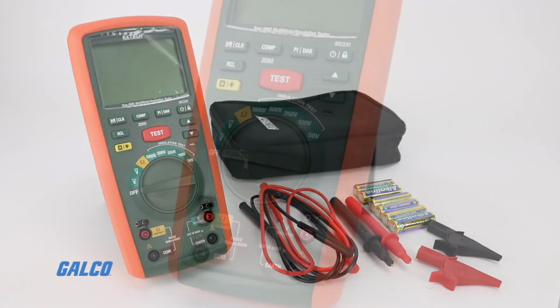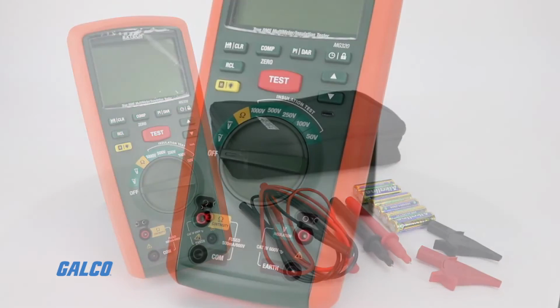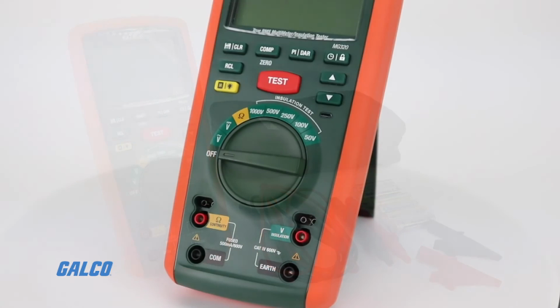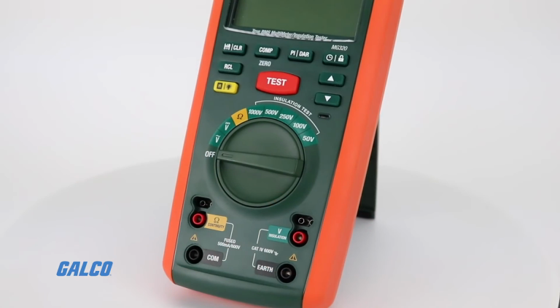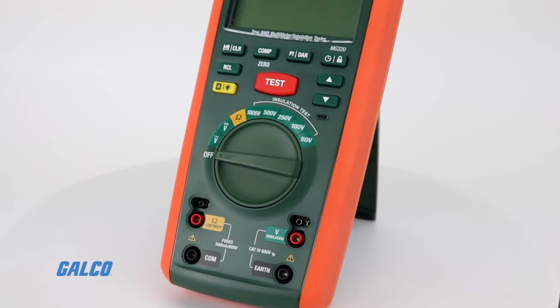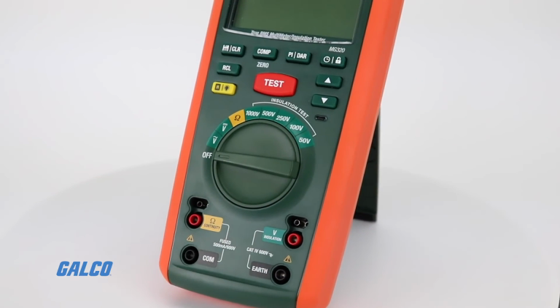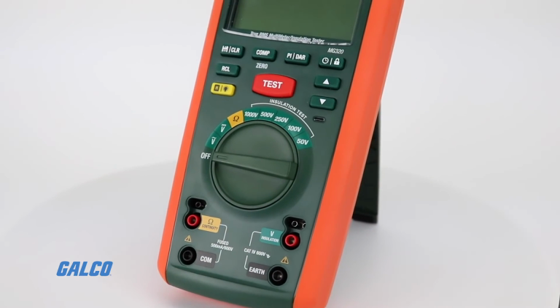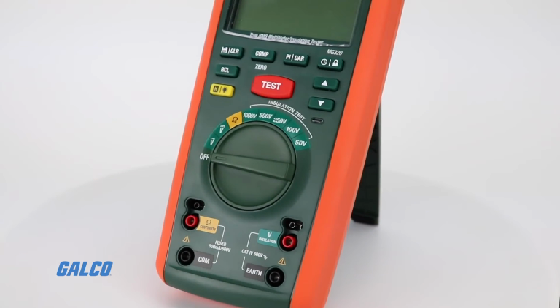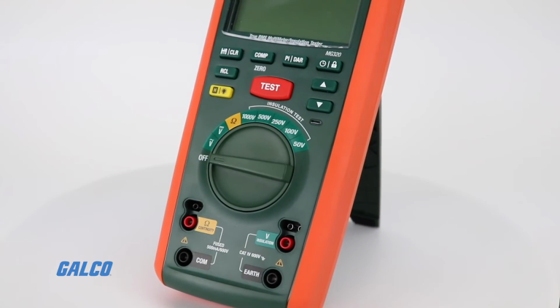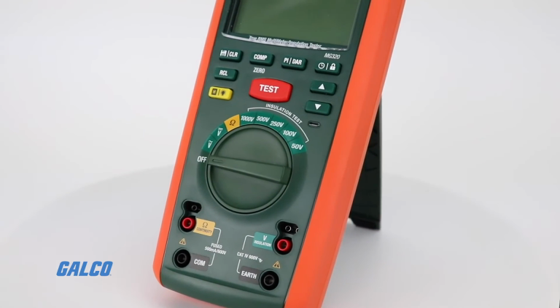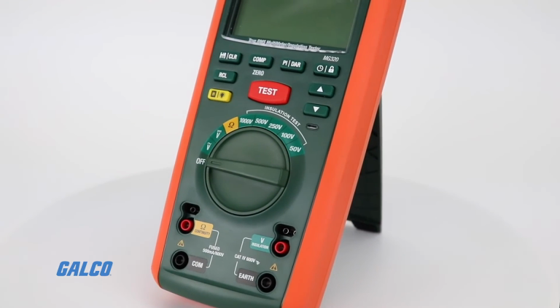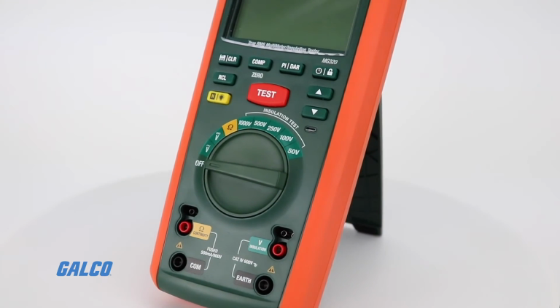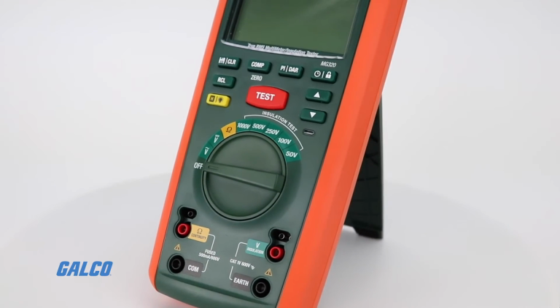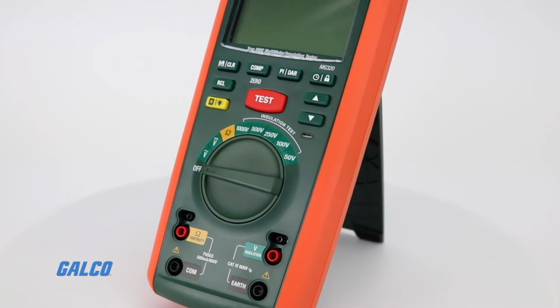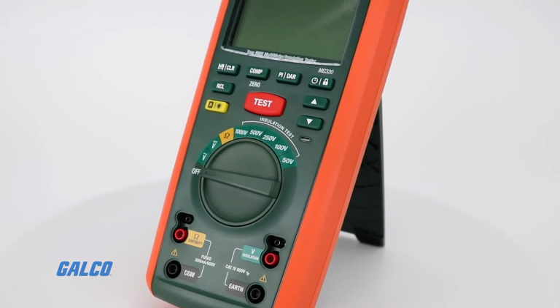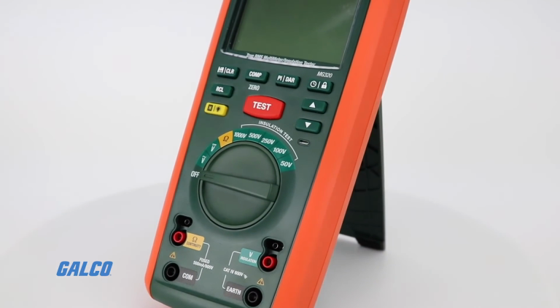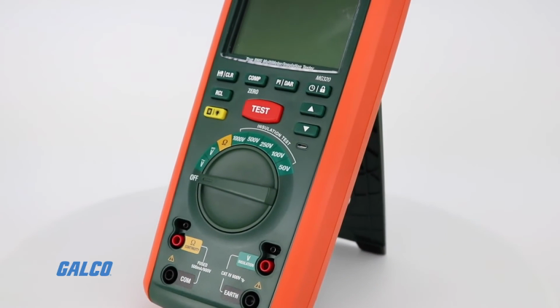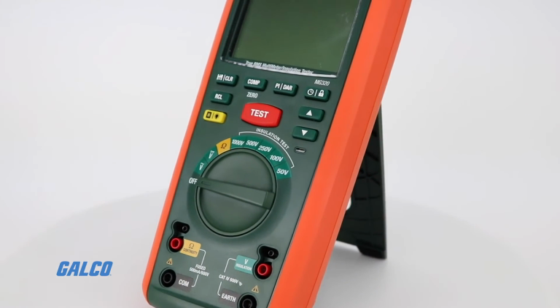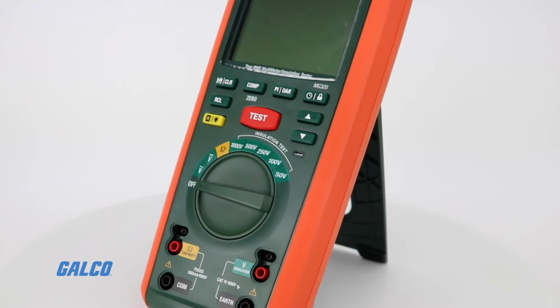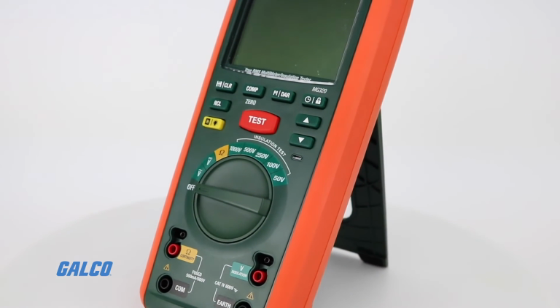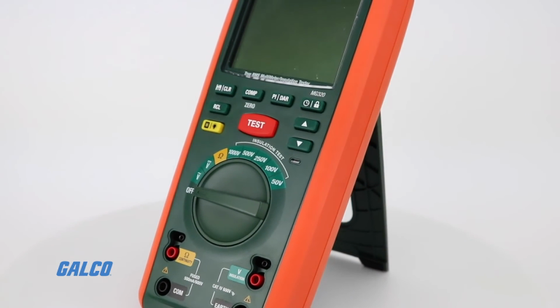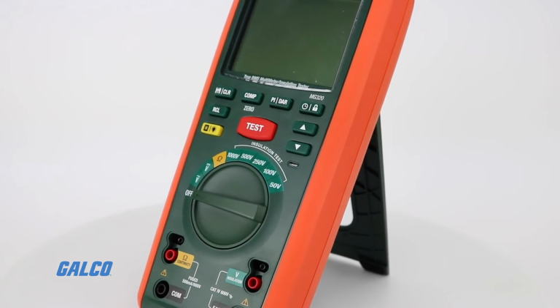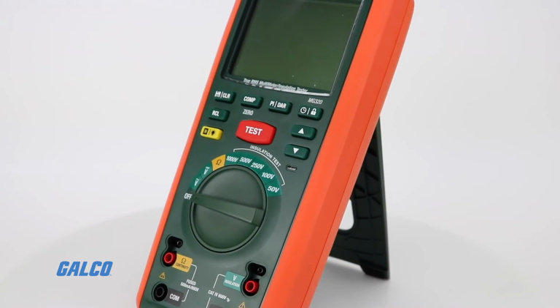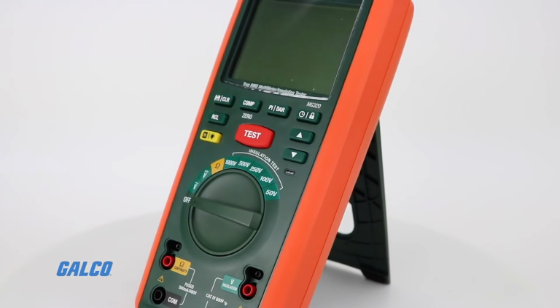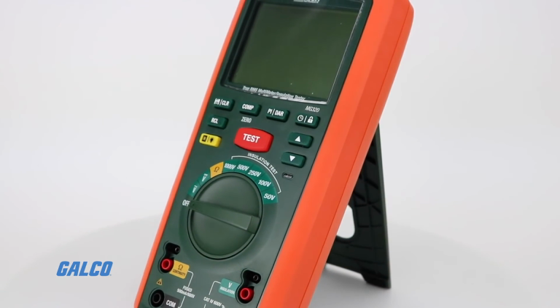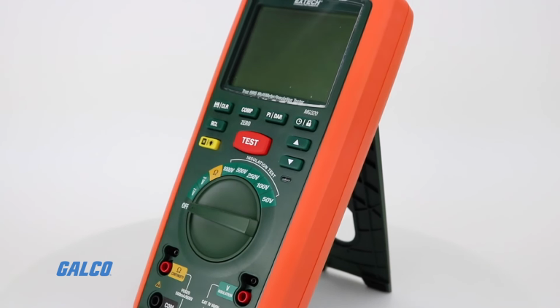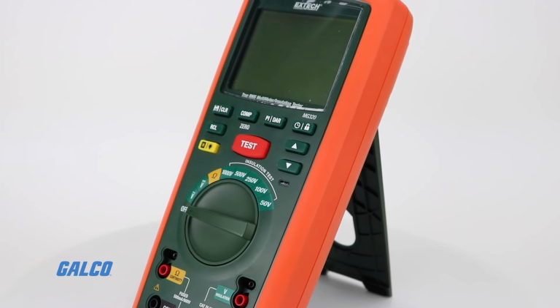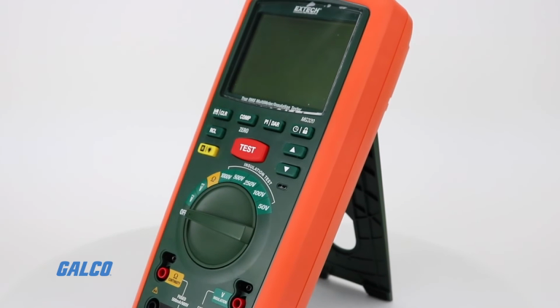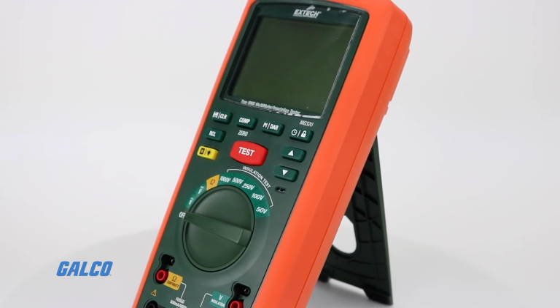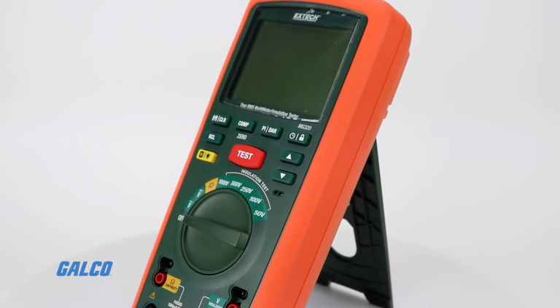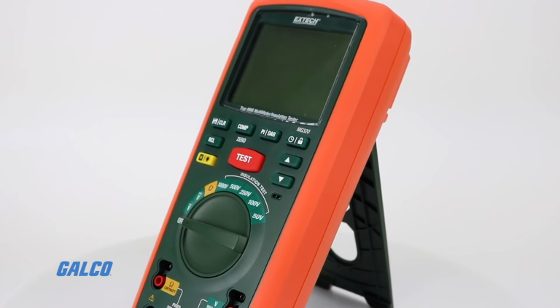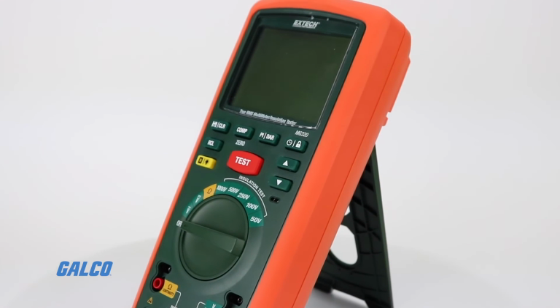To learn more about the Extech MG320, visit galco.com.